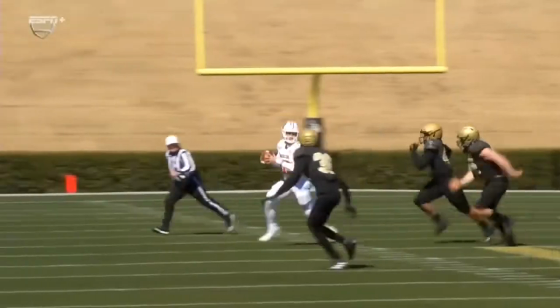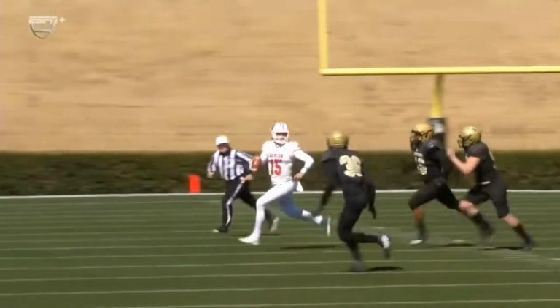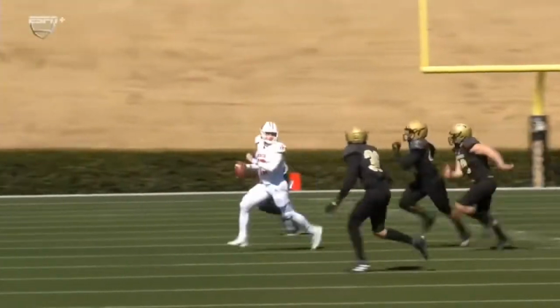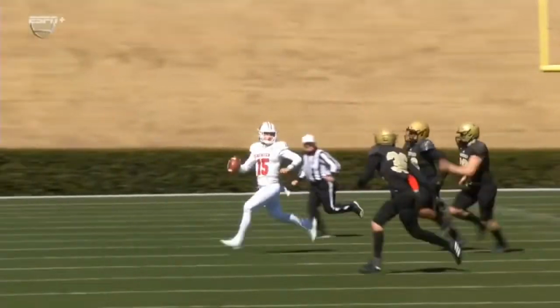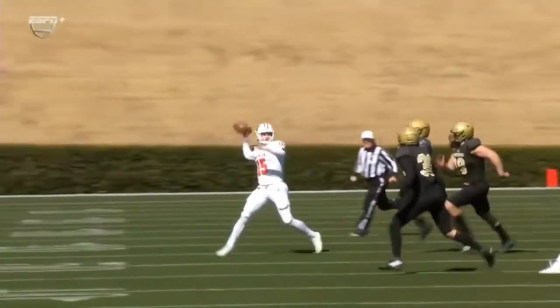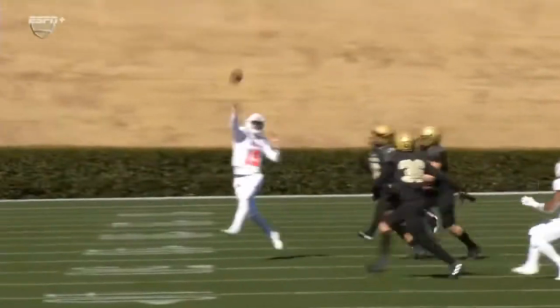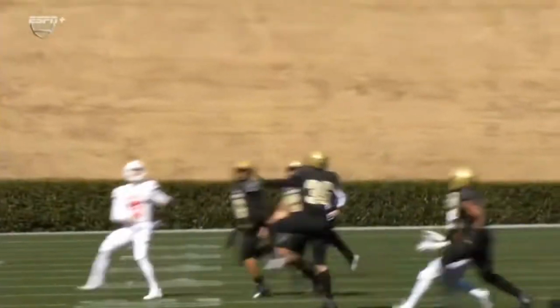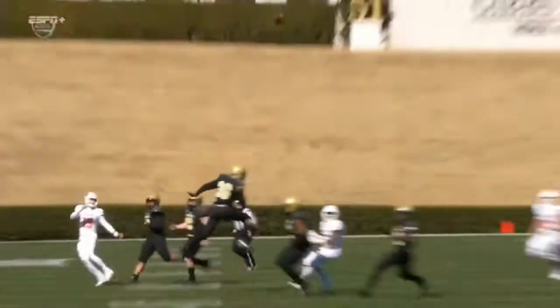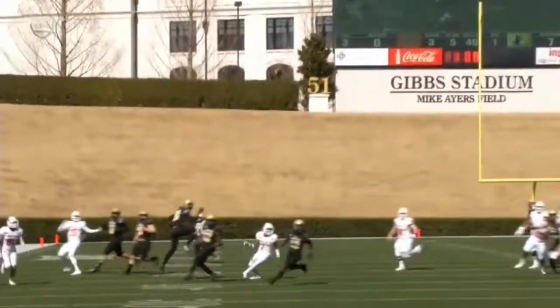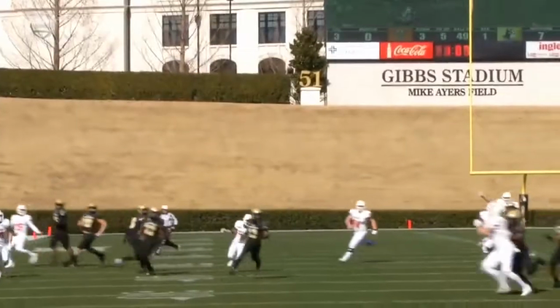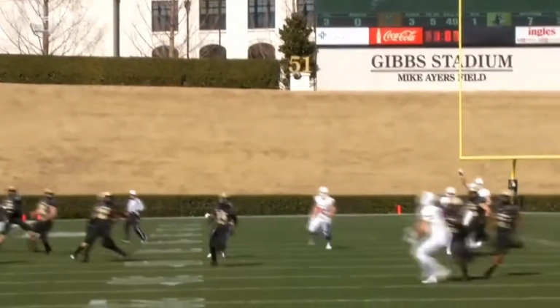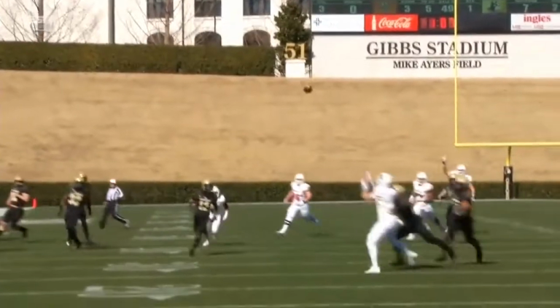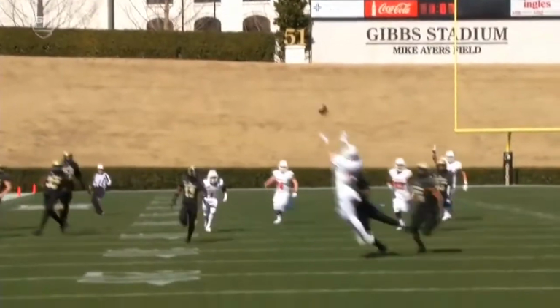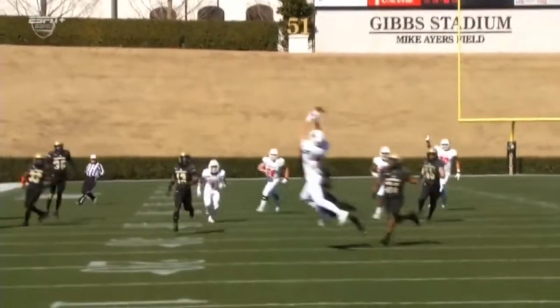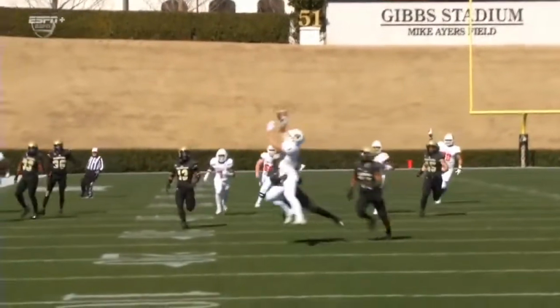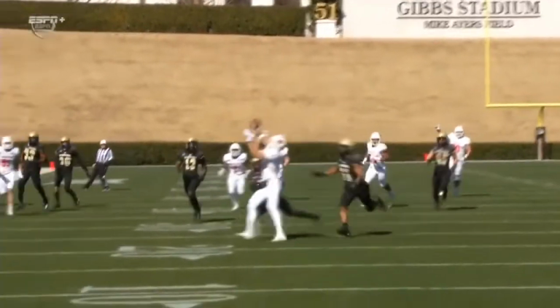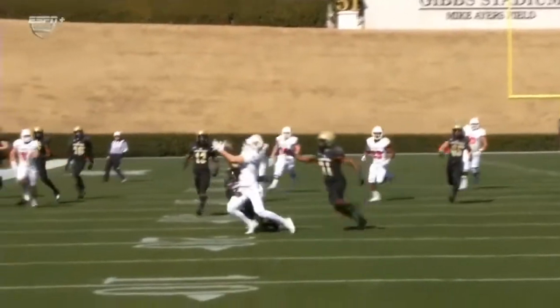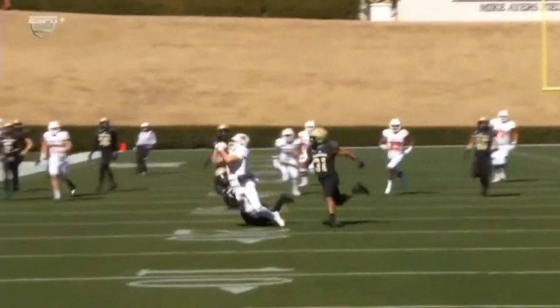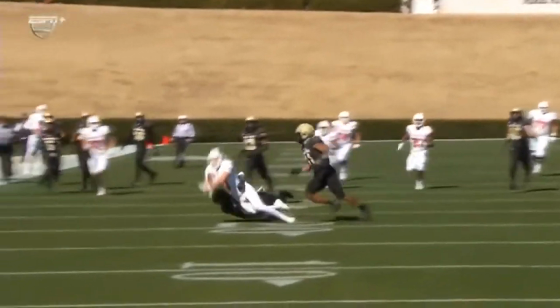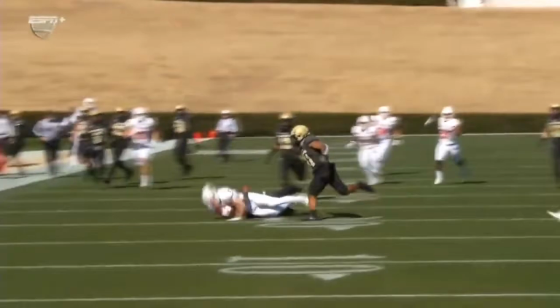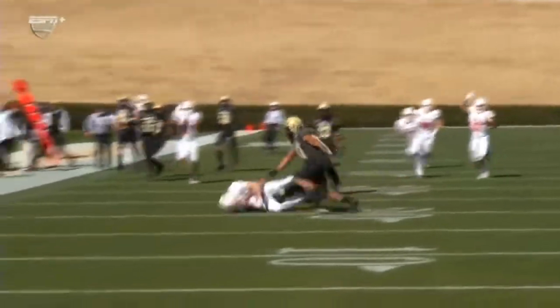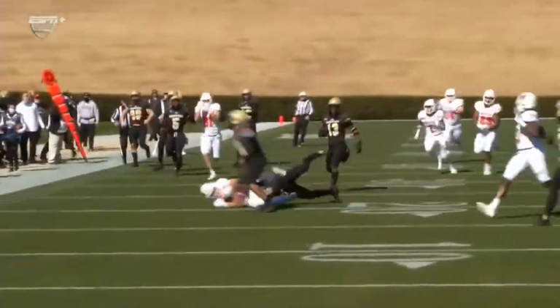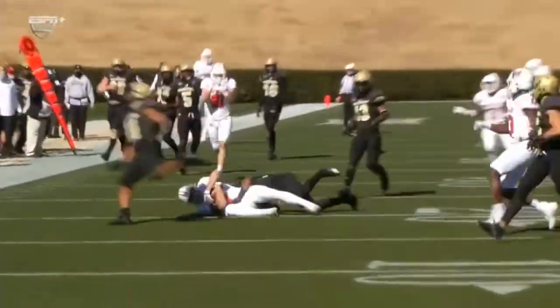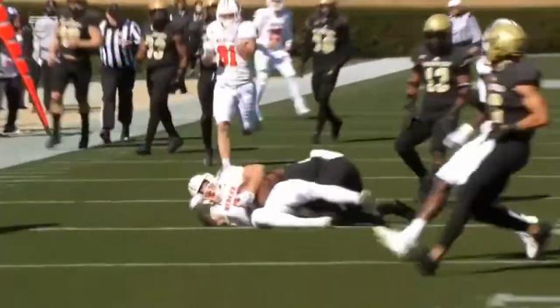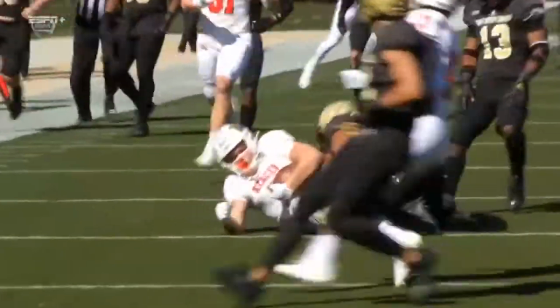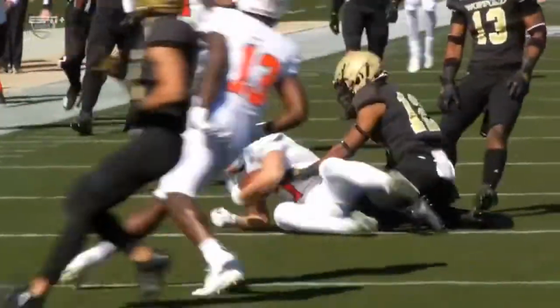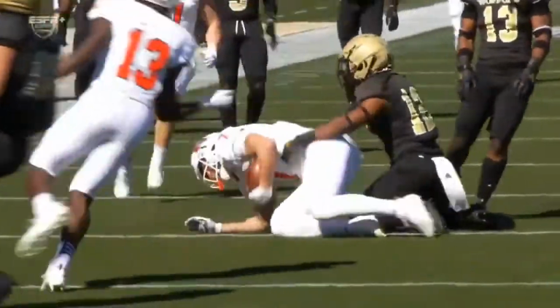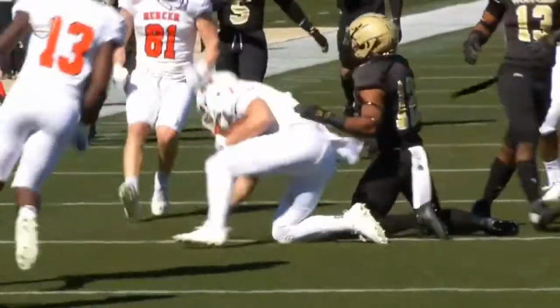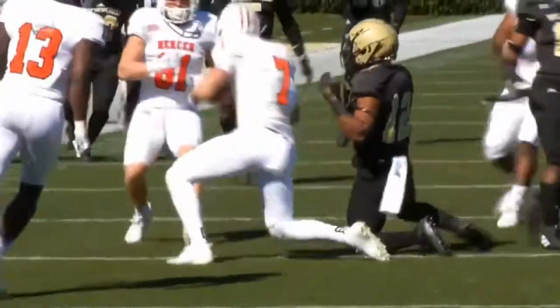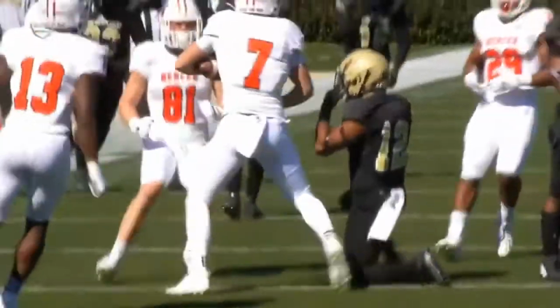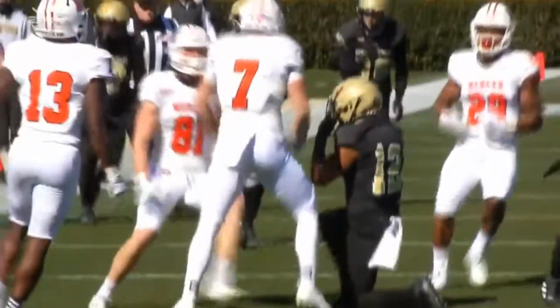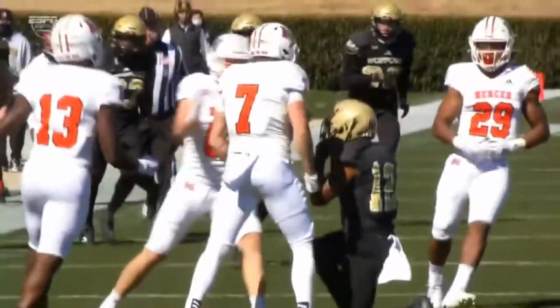Mason sure flushed him out of the pocket. Rolling to his right, throwing it right-handed, just put it up for grabs. What a catch. Deerum came down with it.